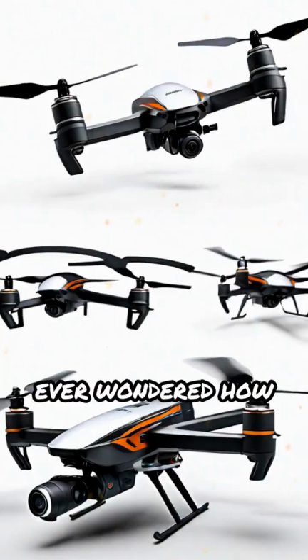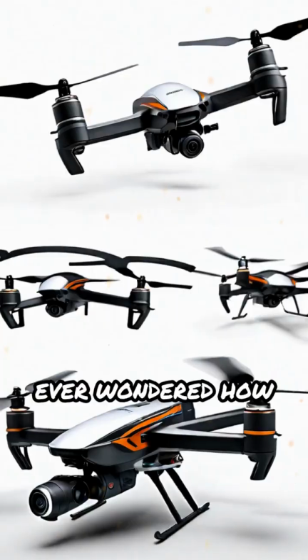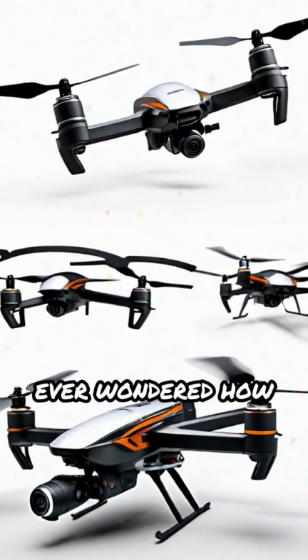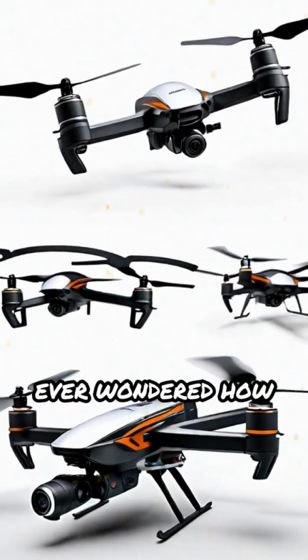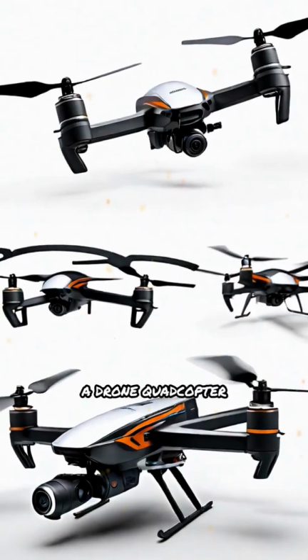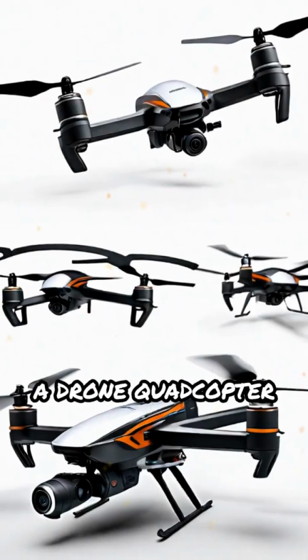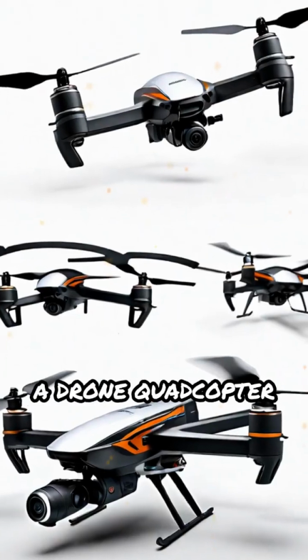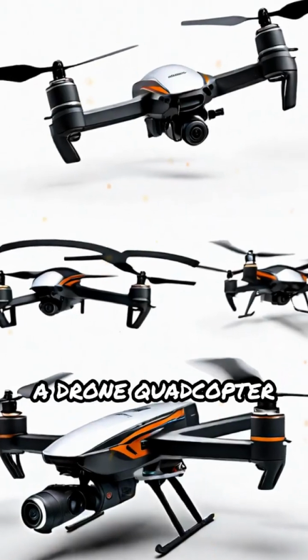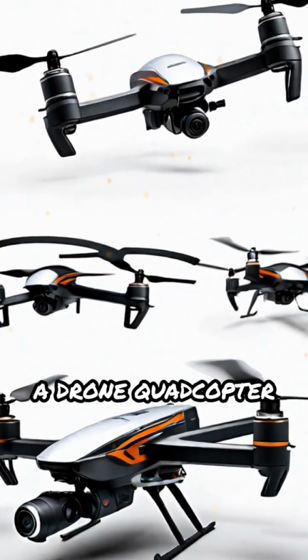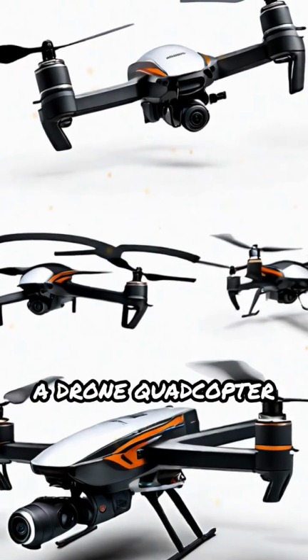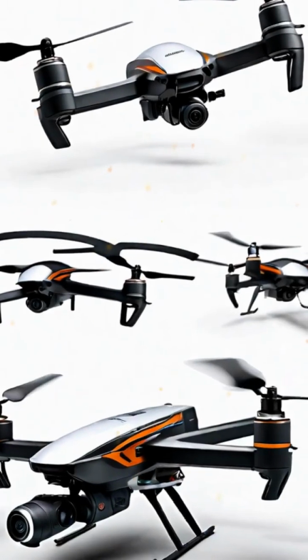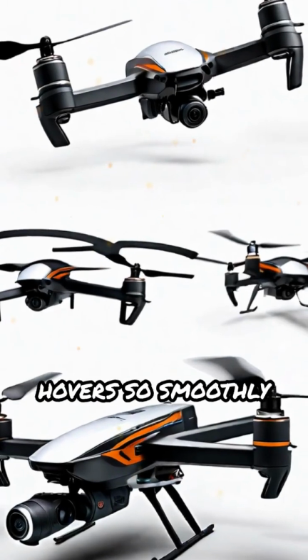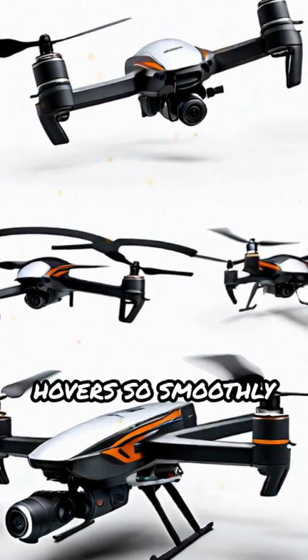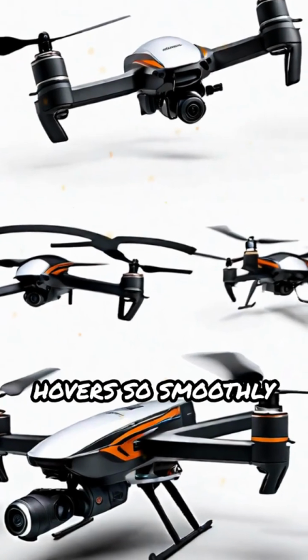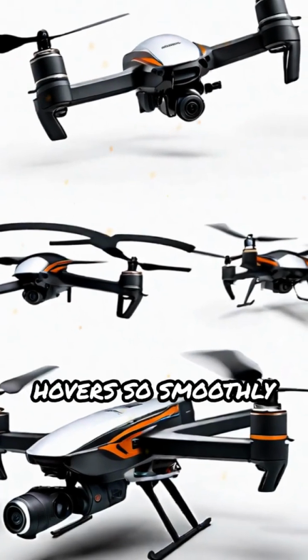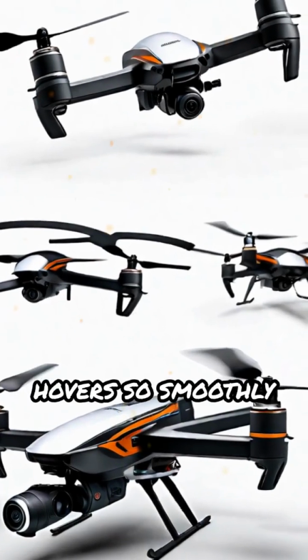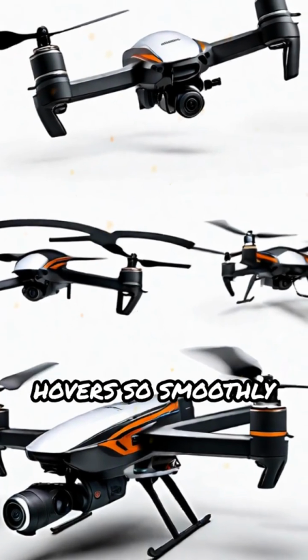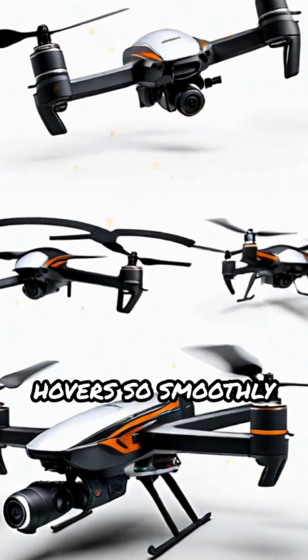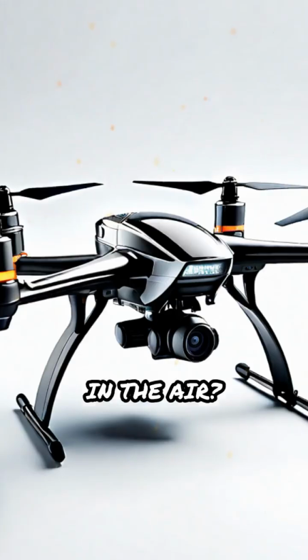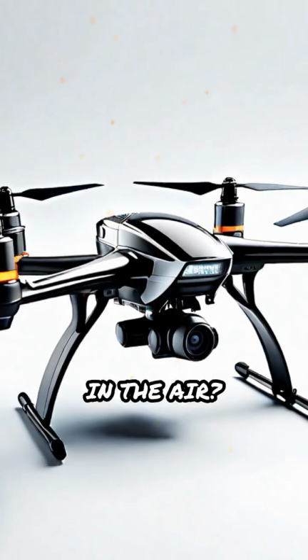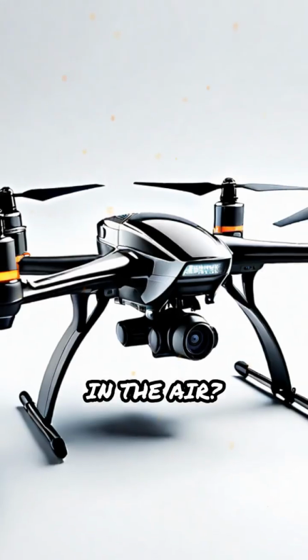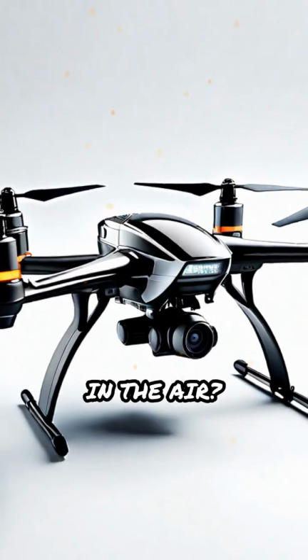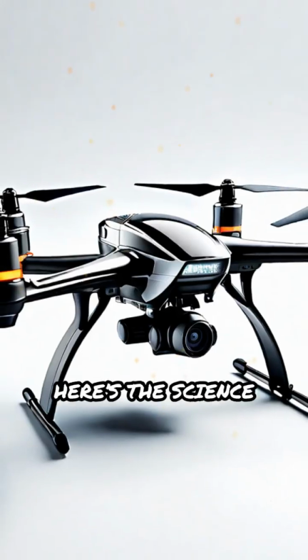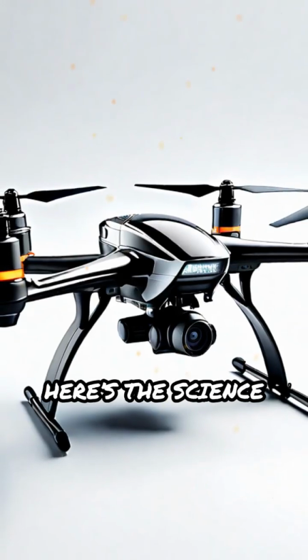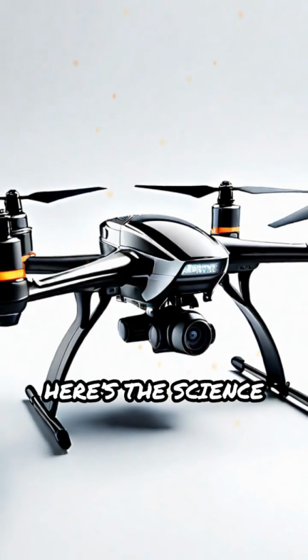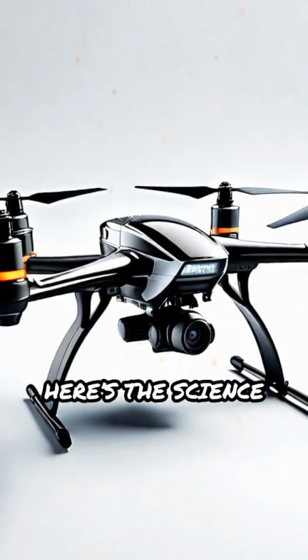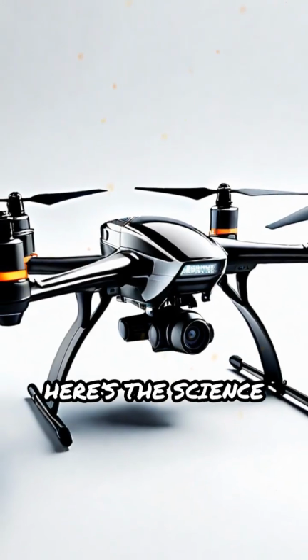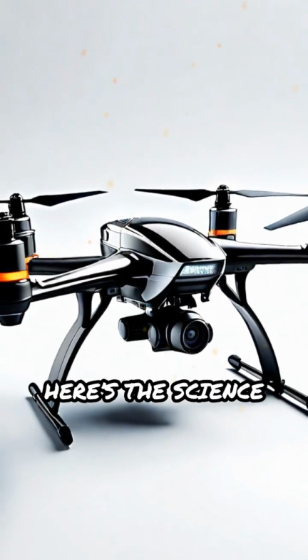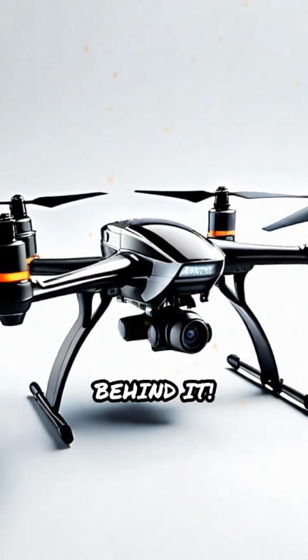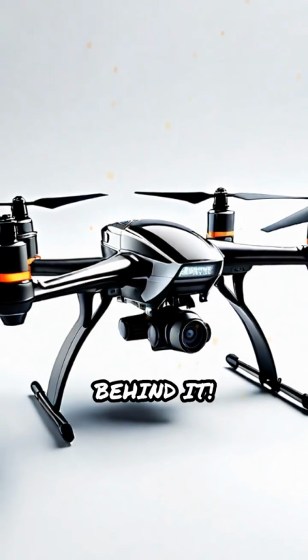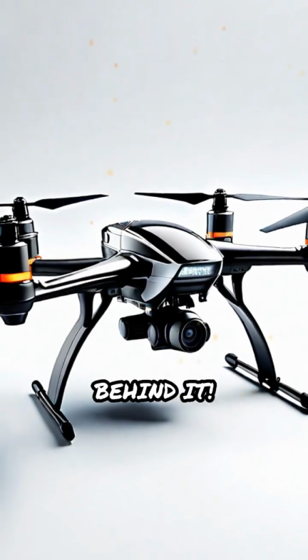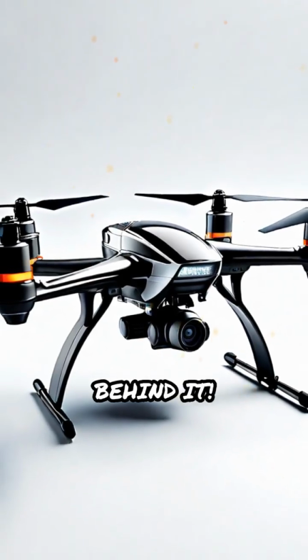Ever wondered how a drone quadcopter hovers so smoothly in the air? Here's the science behind it.